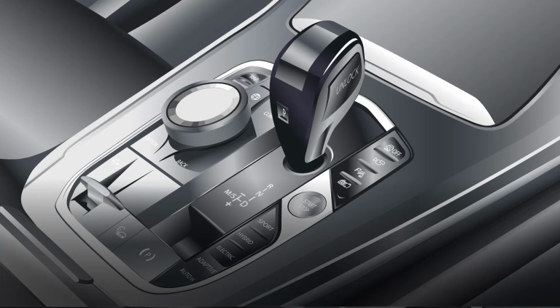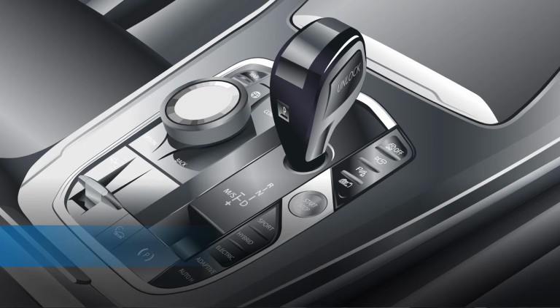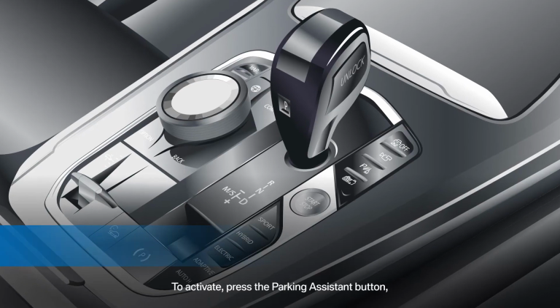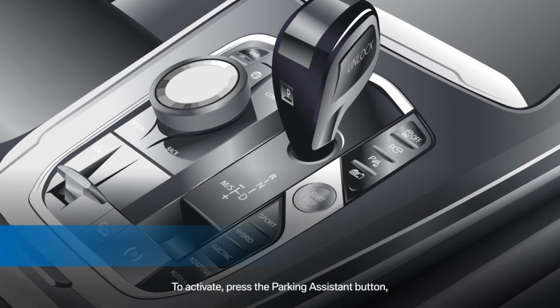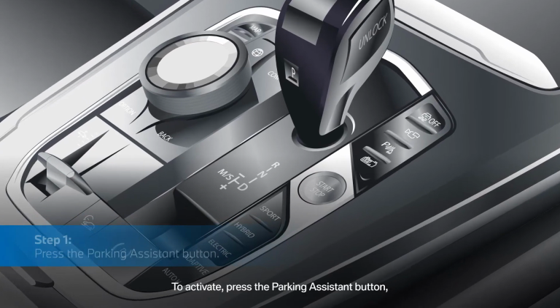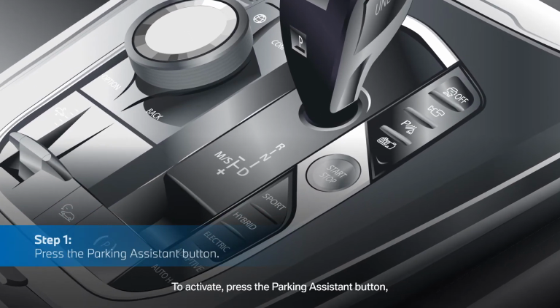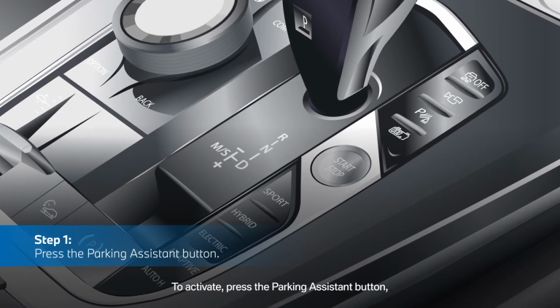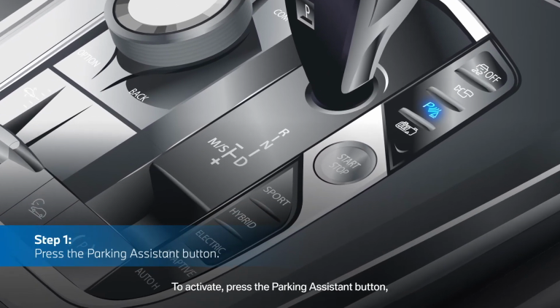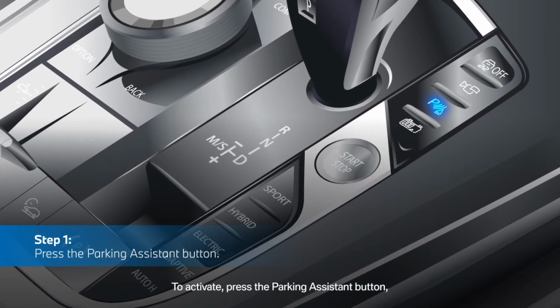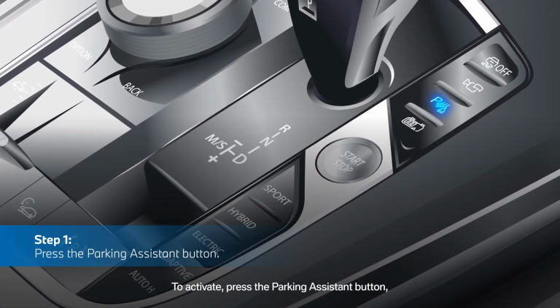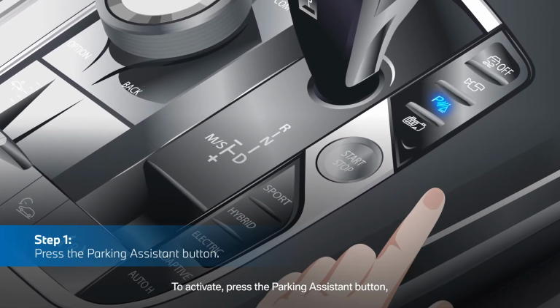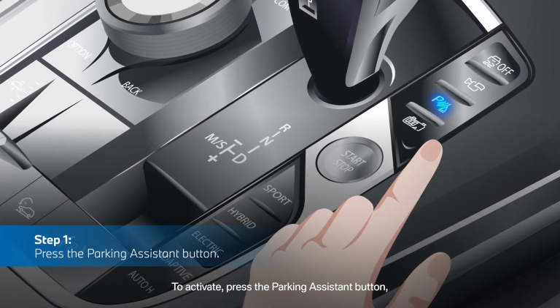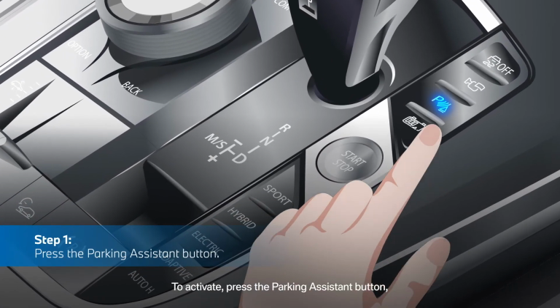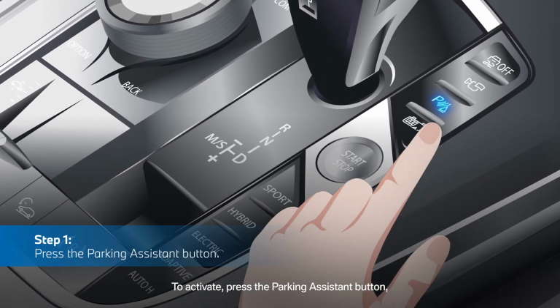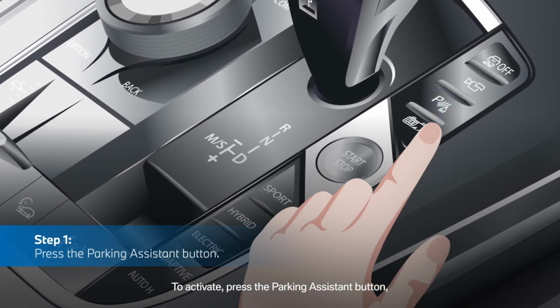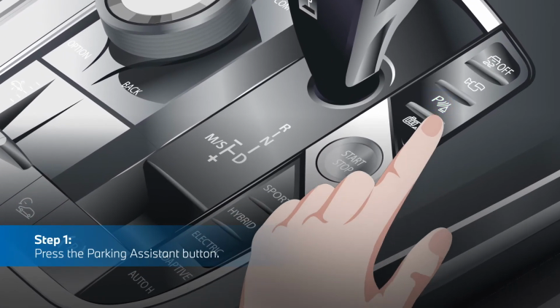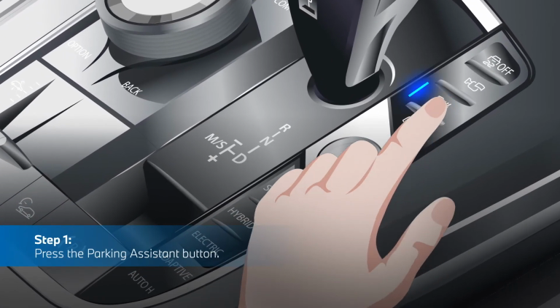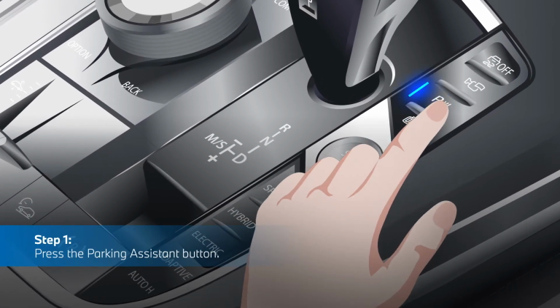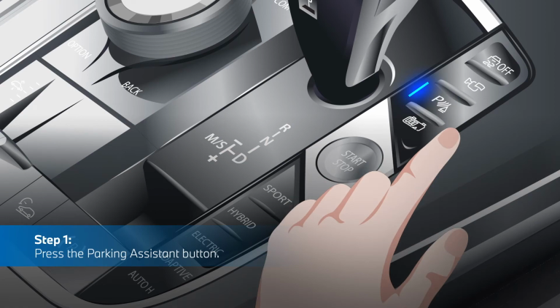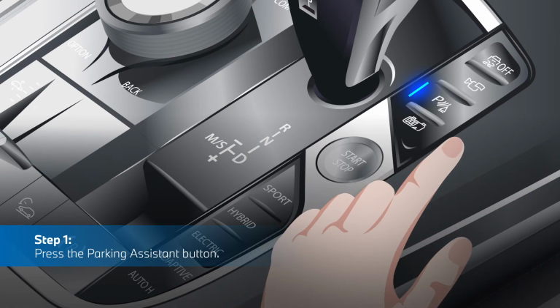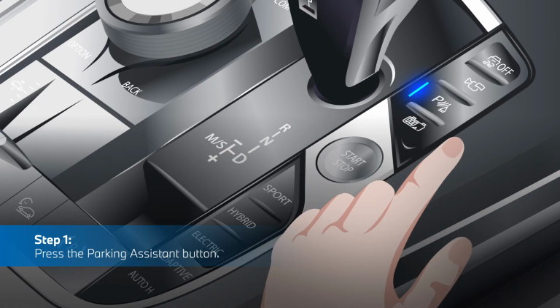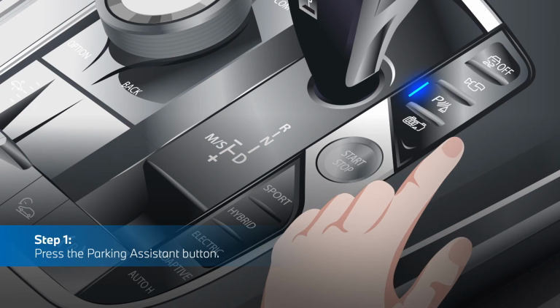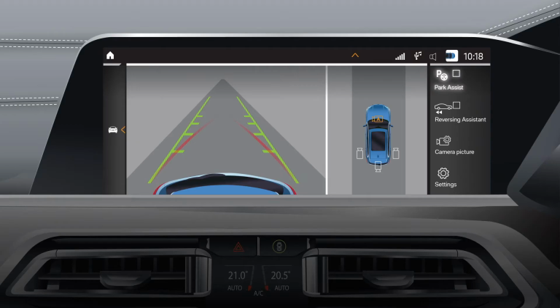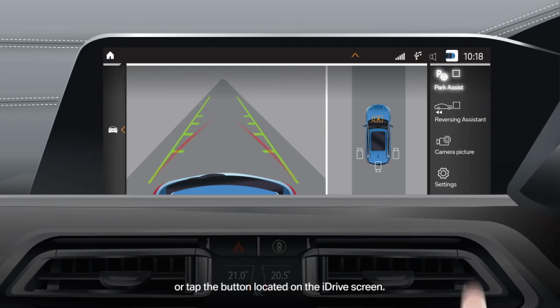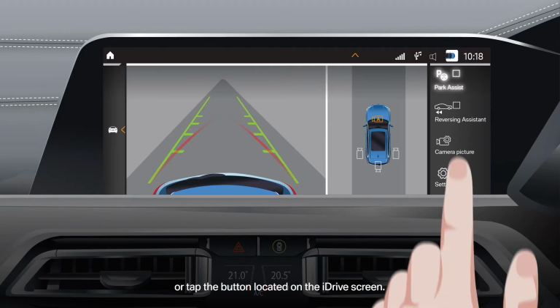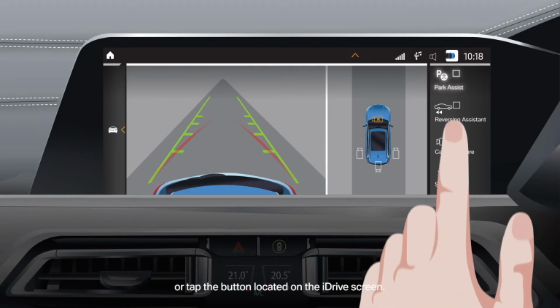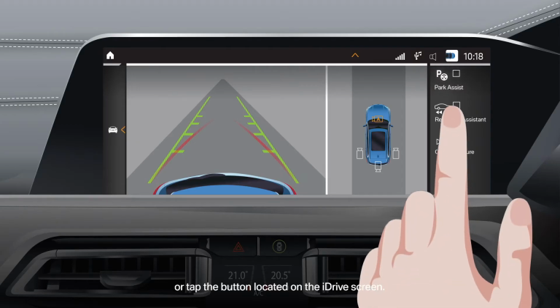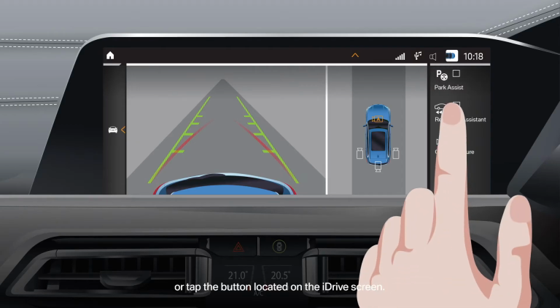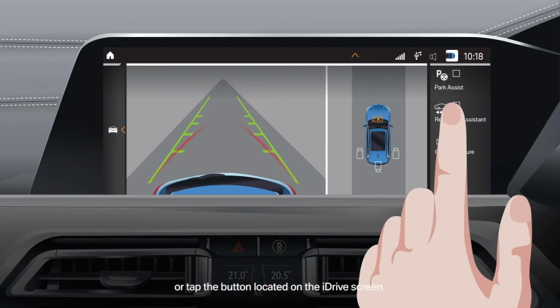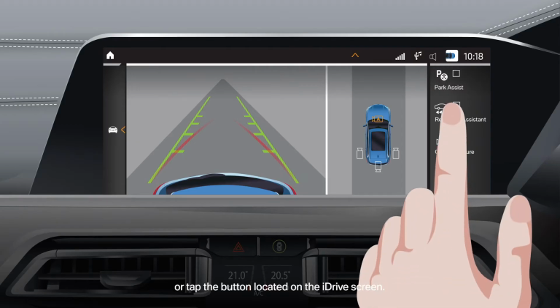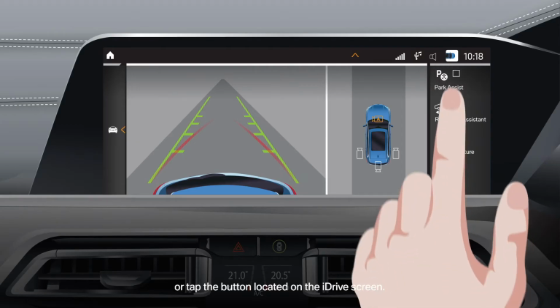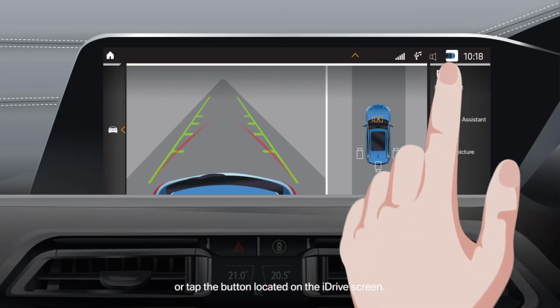To activate, press the Parking Assistant button or tap the button located on the iDrive screen.